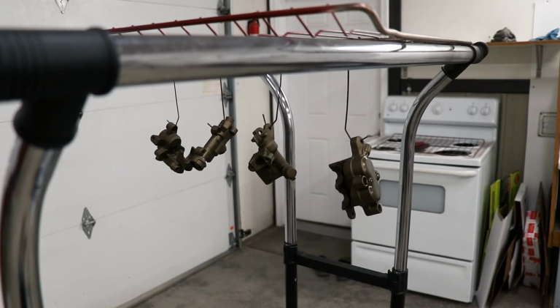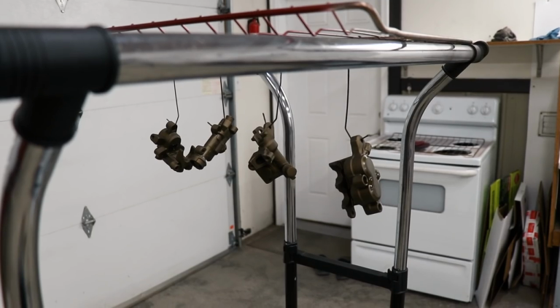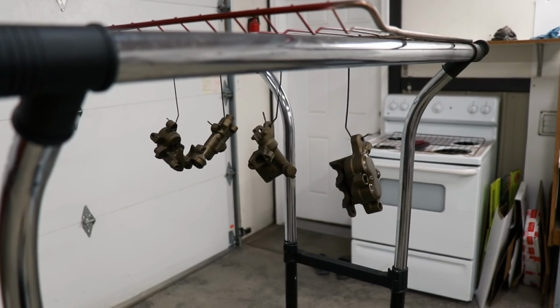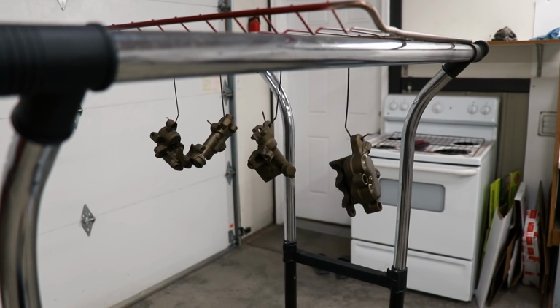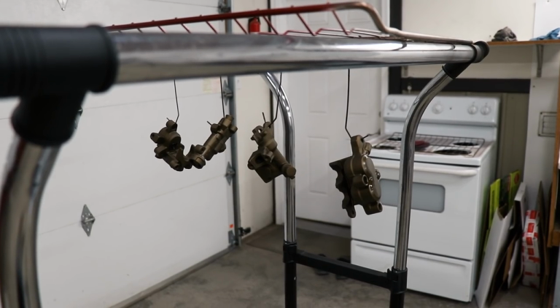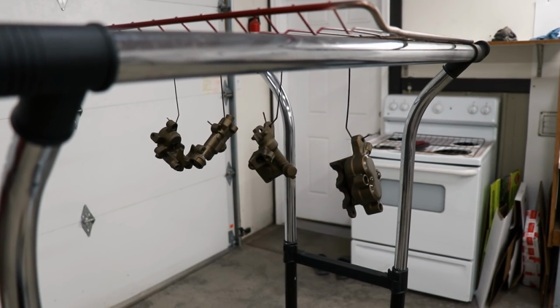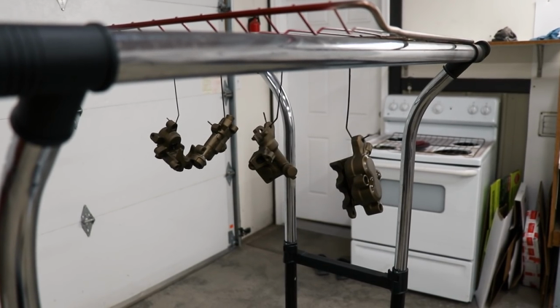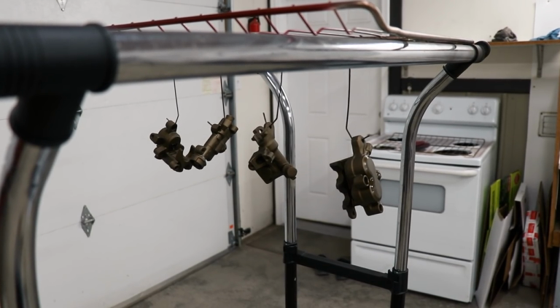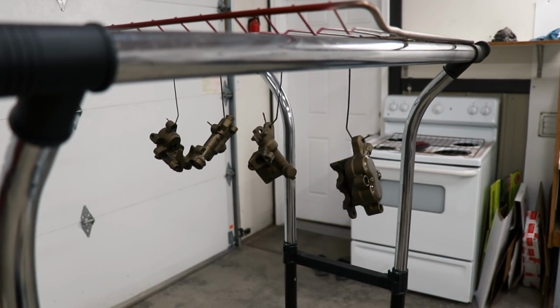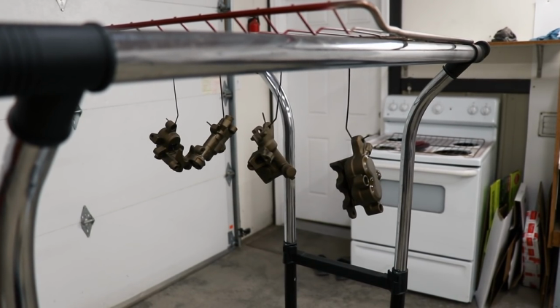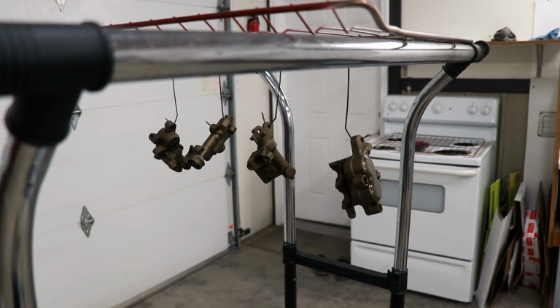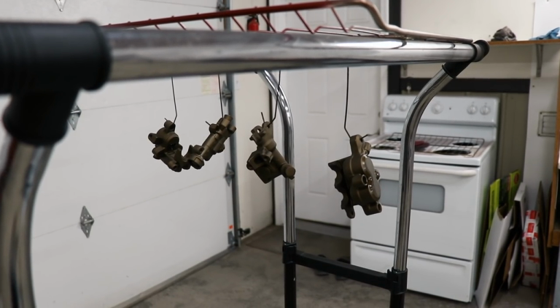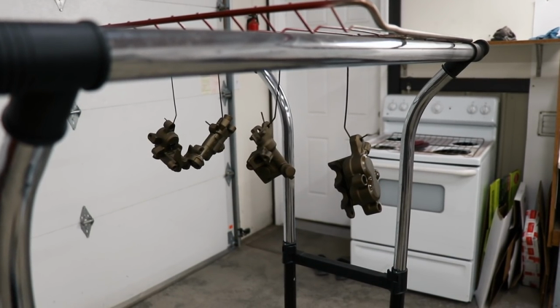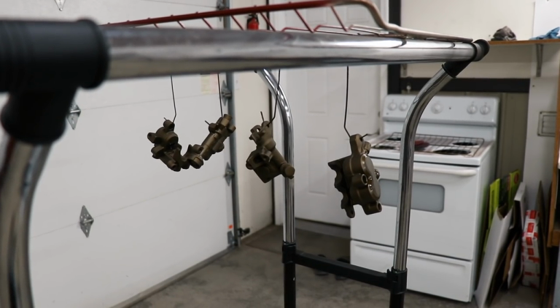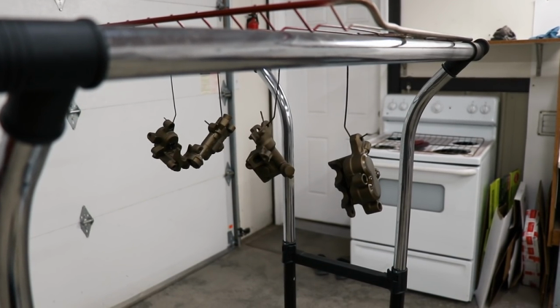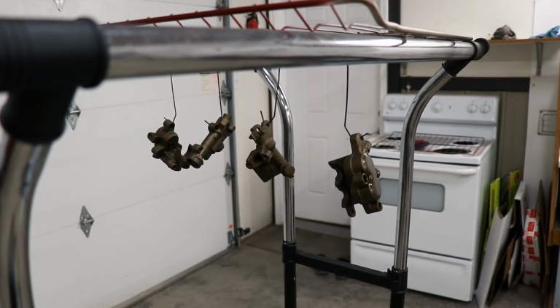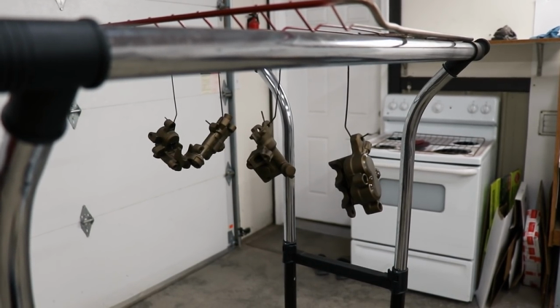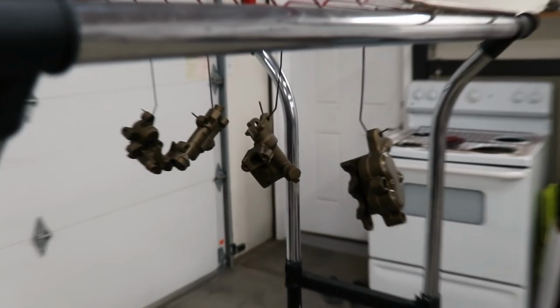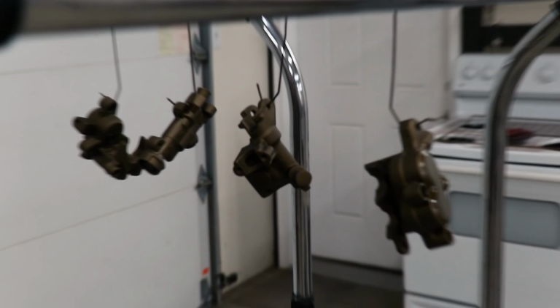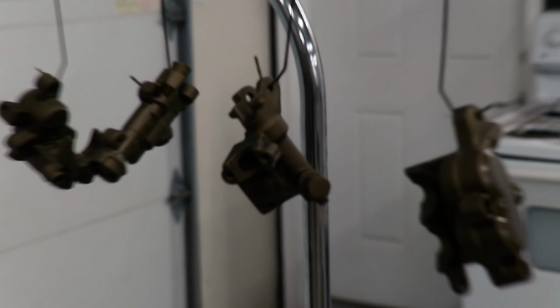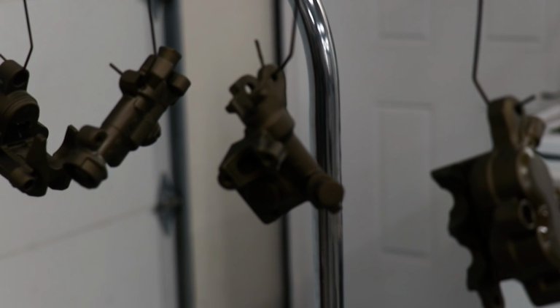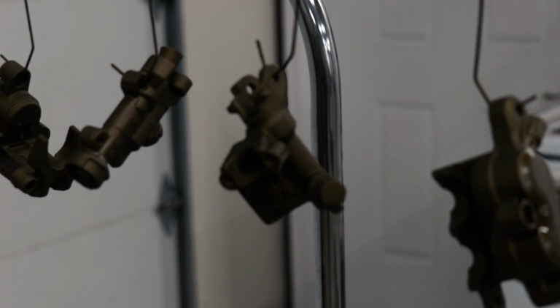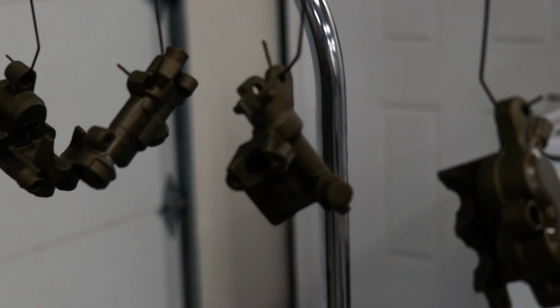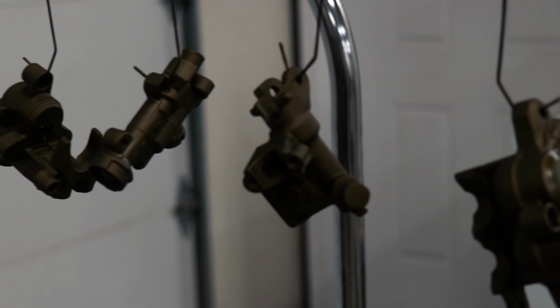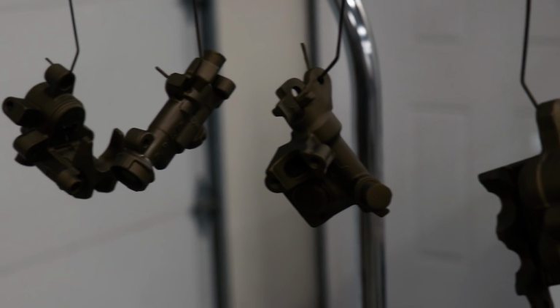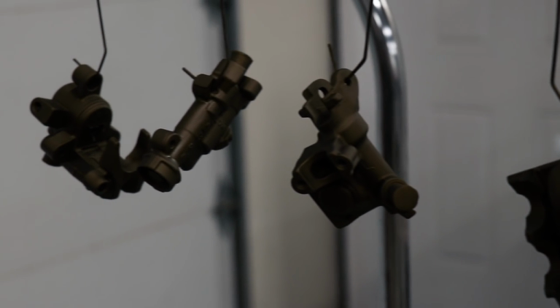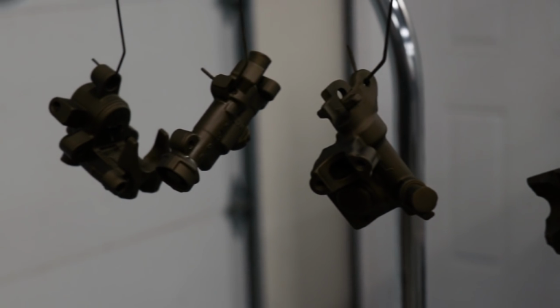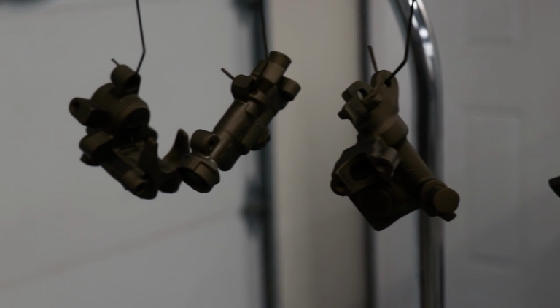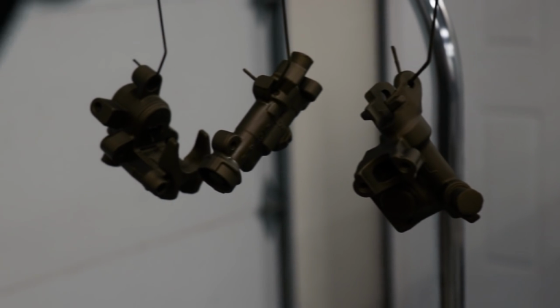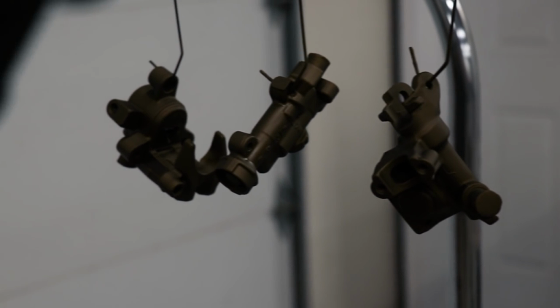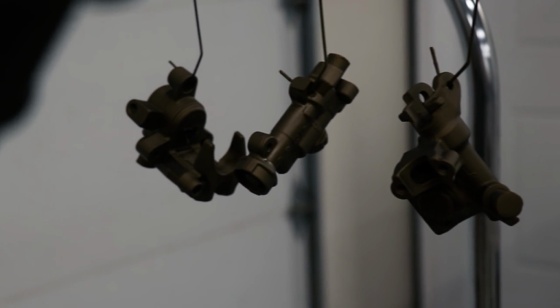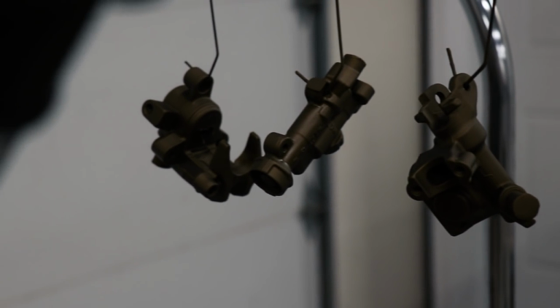And back into the oven we go for curing — it'll take an hour at 300 degrees.